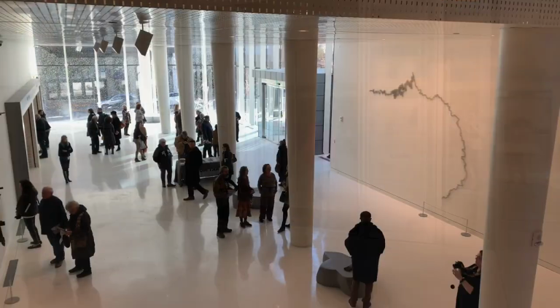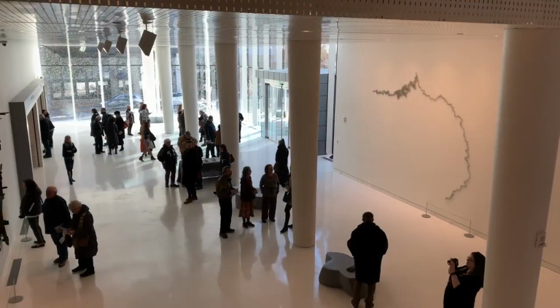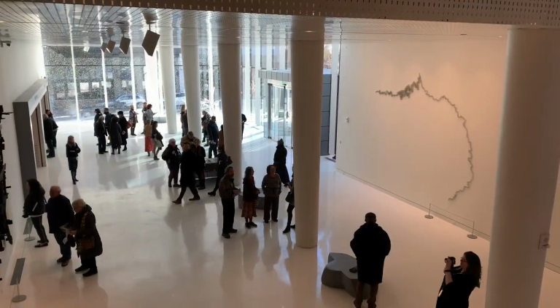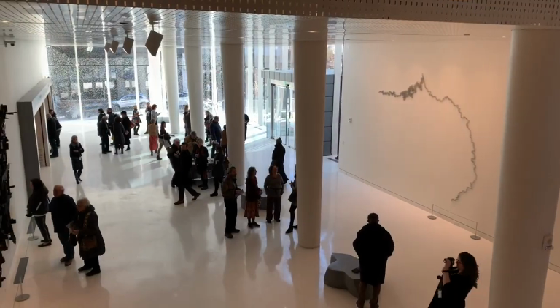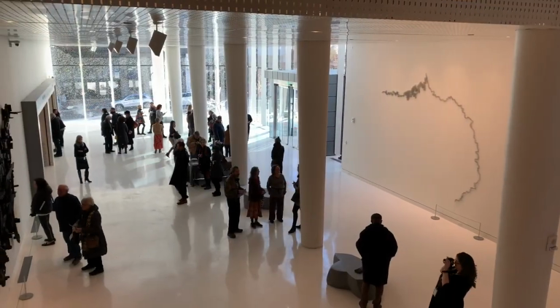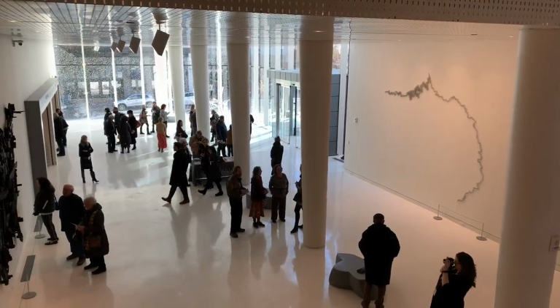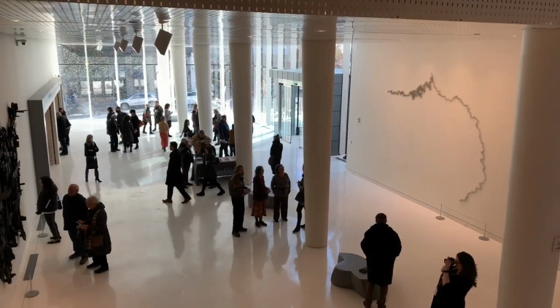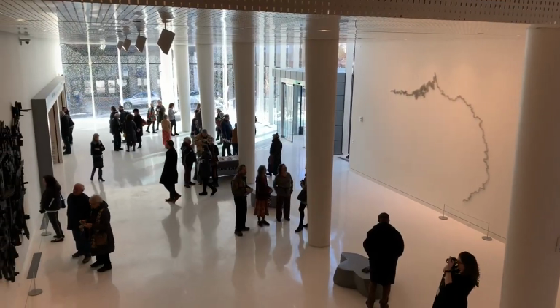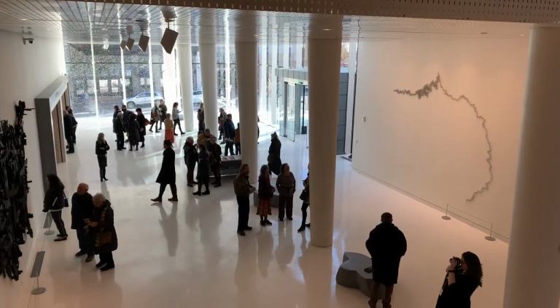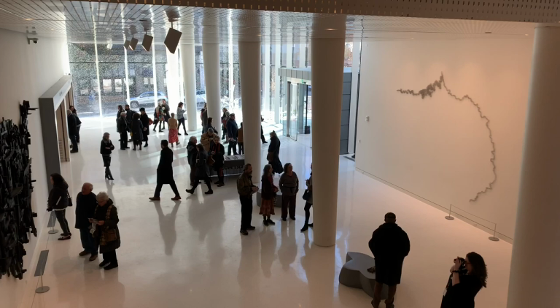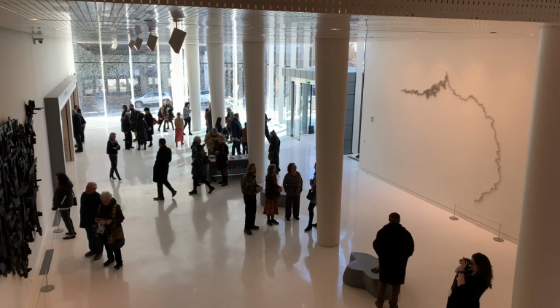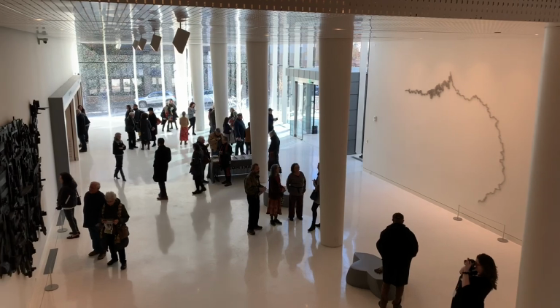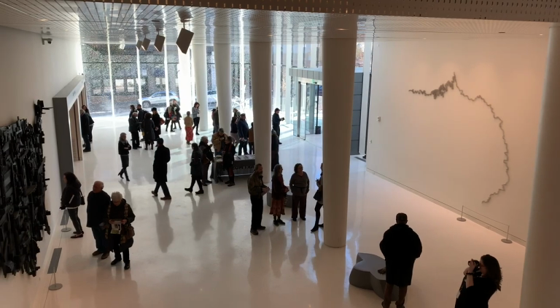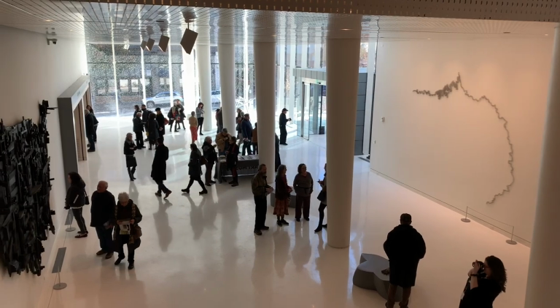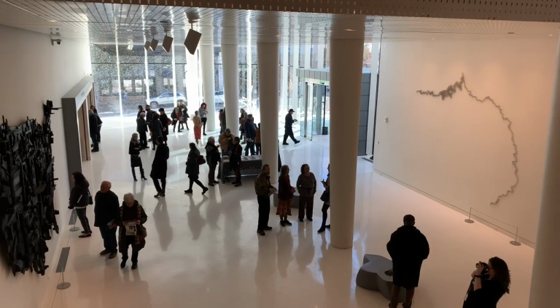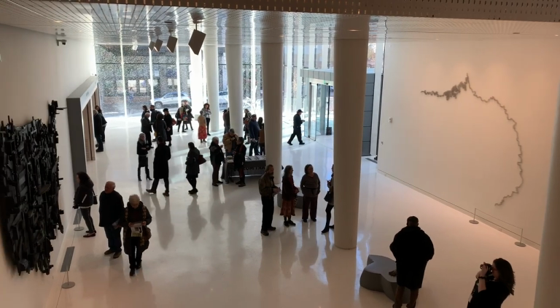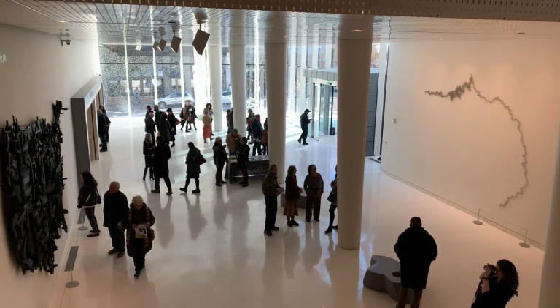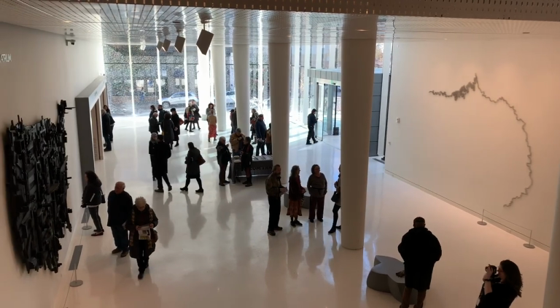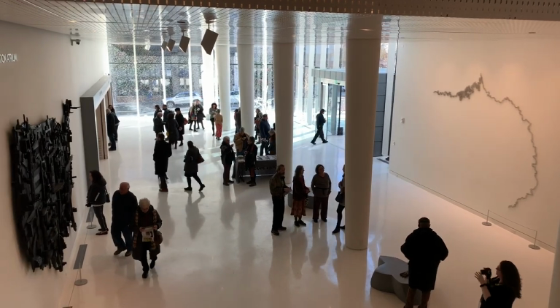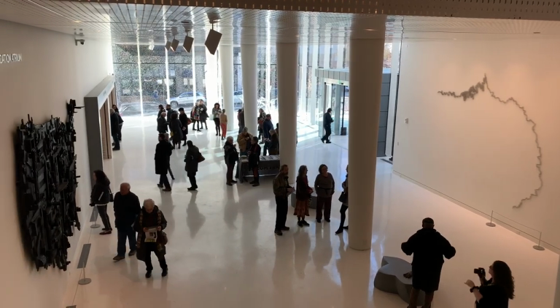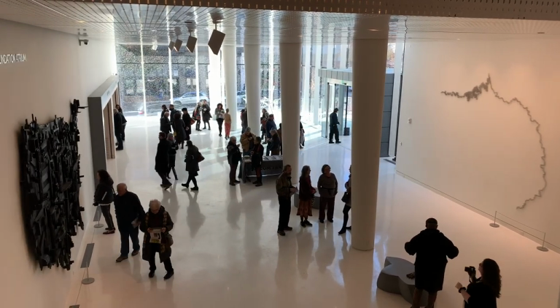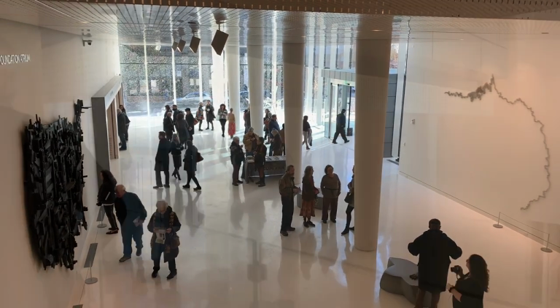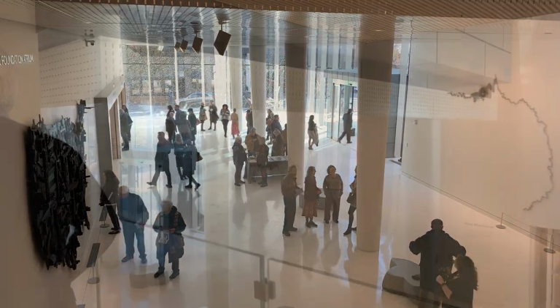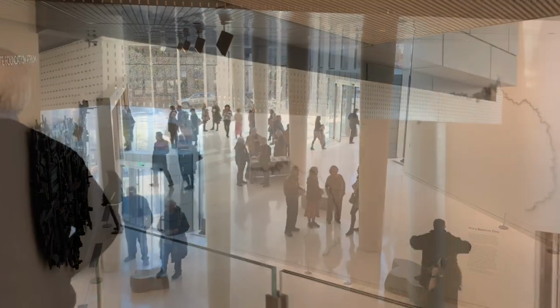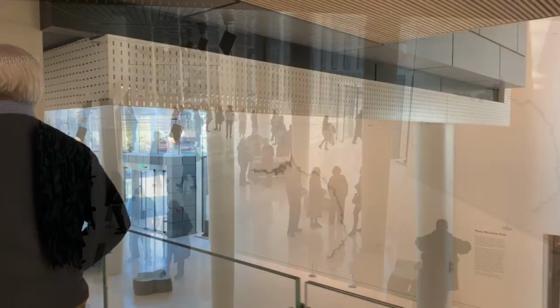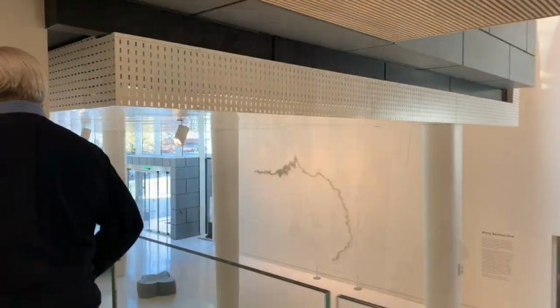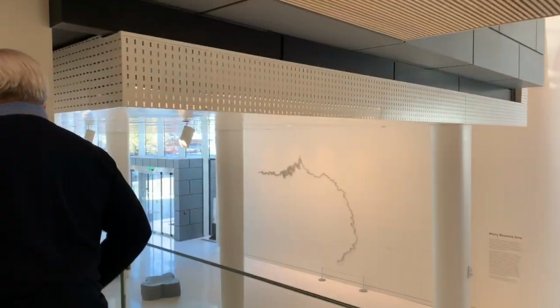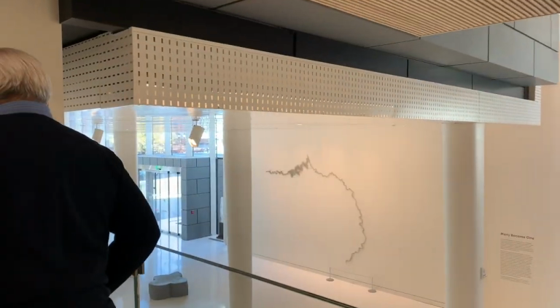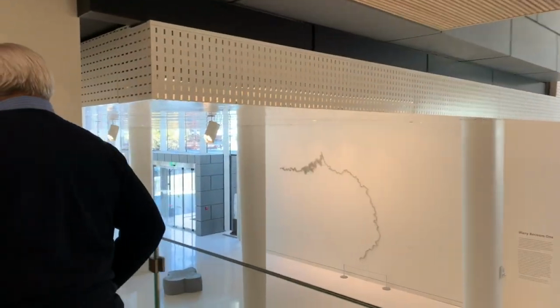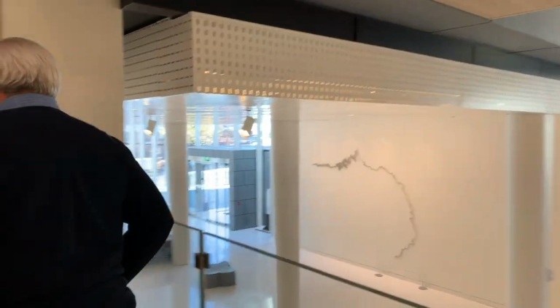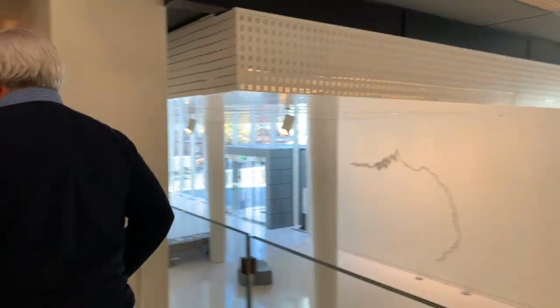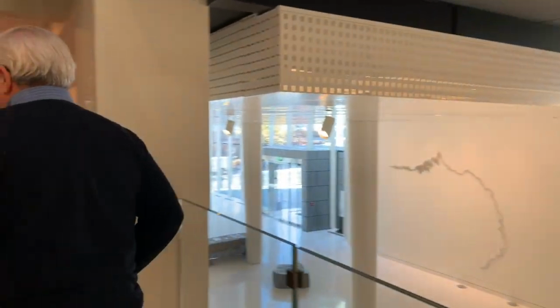As you walk into the museum you are going to be in a glass atrium that is filled with oversized artwork.